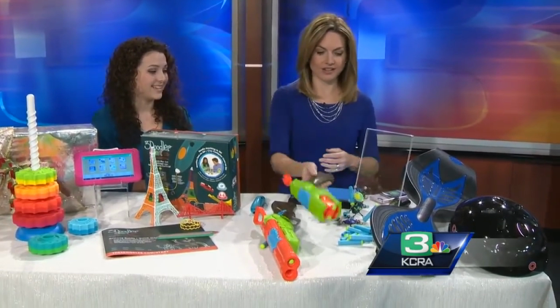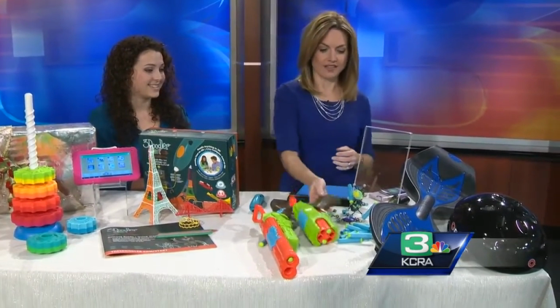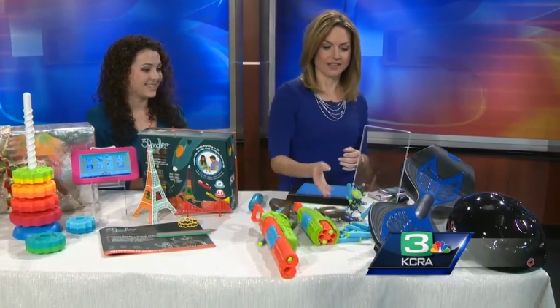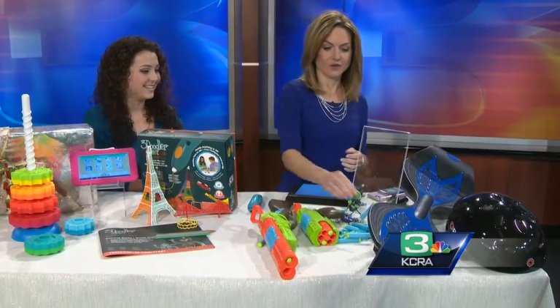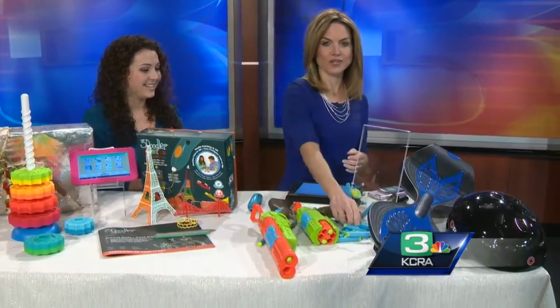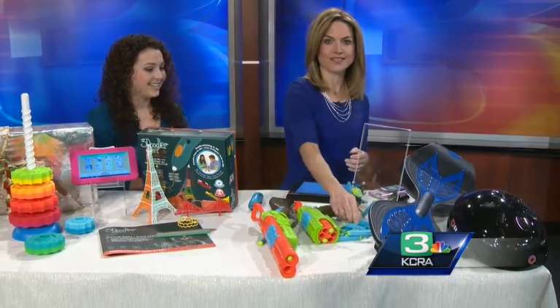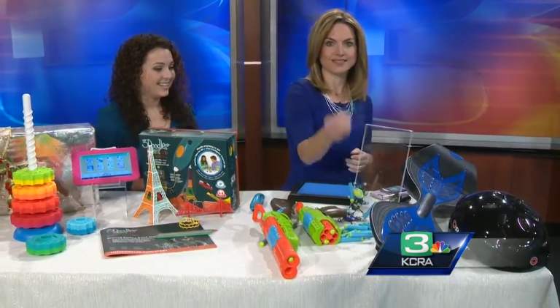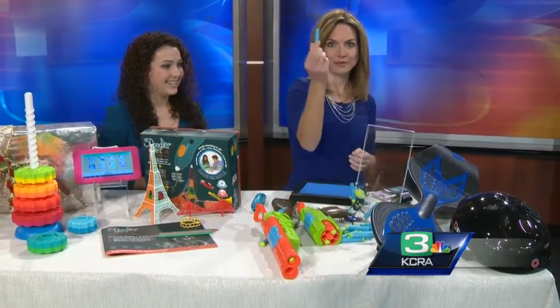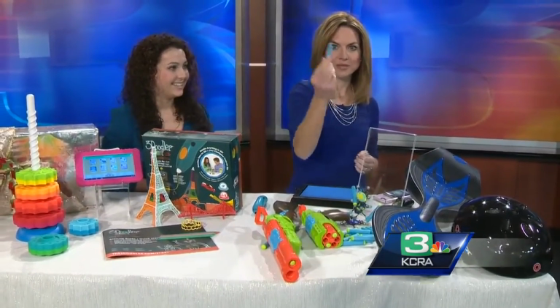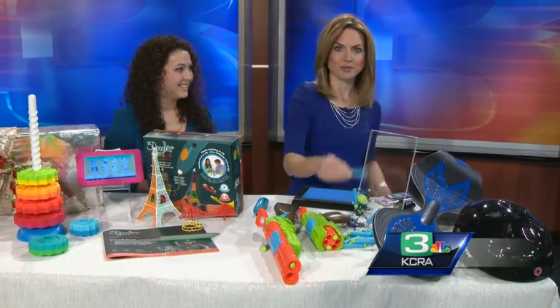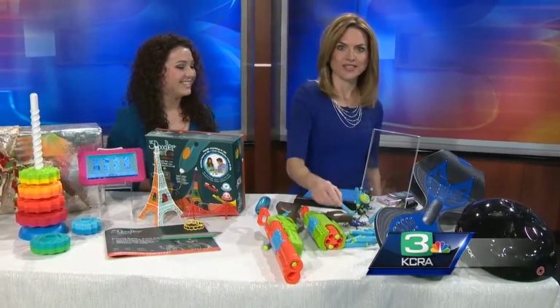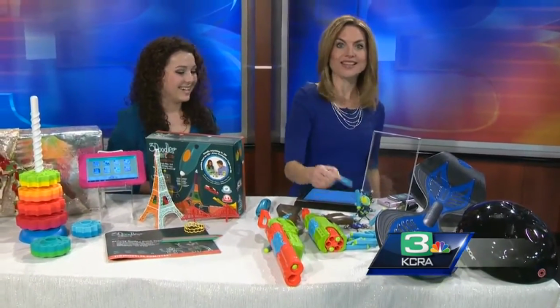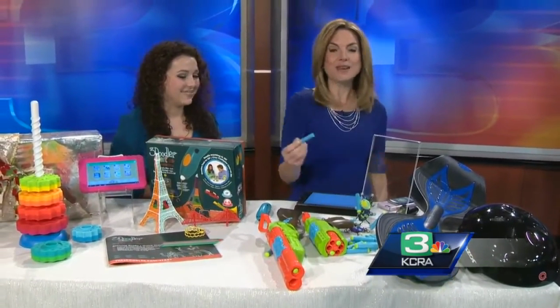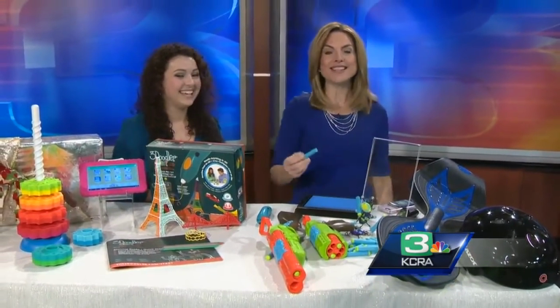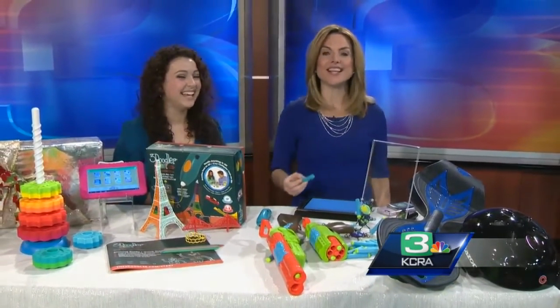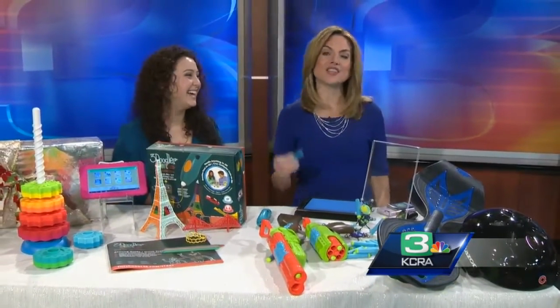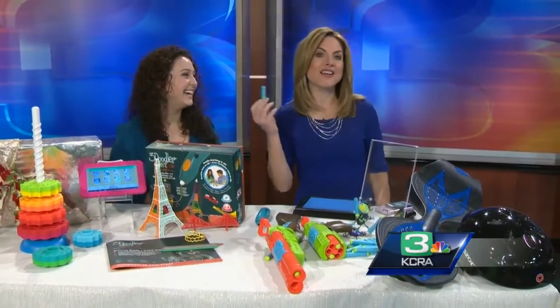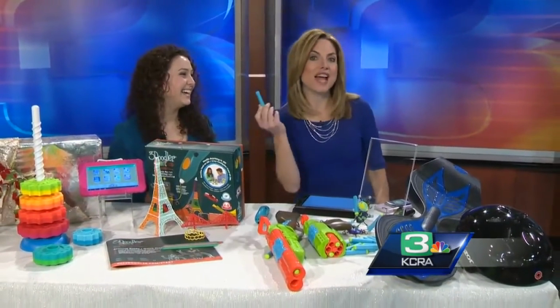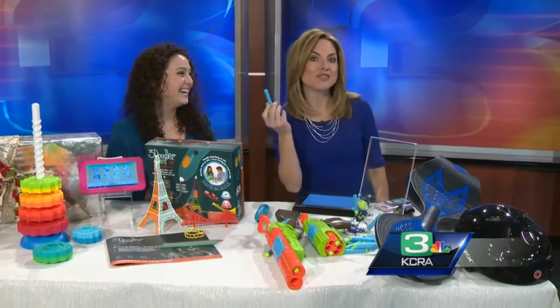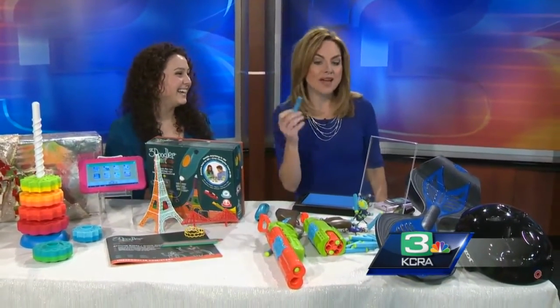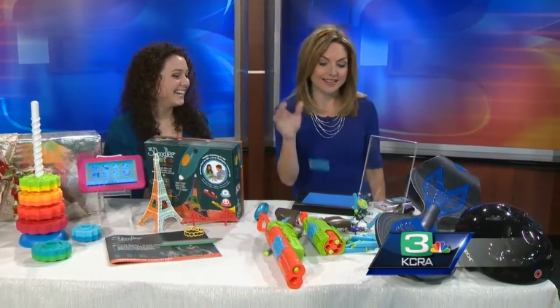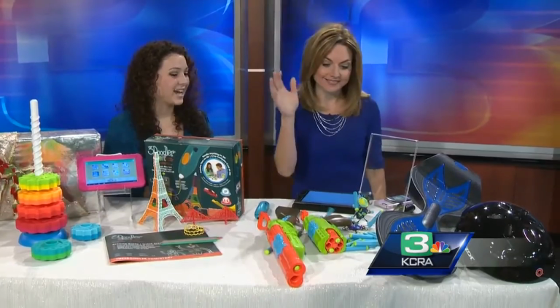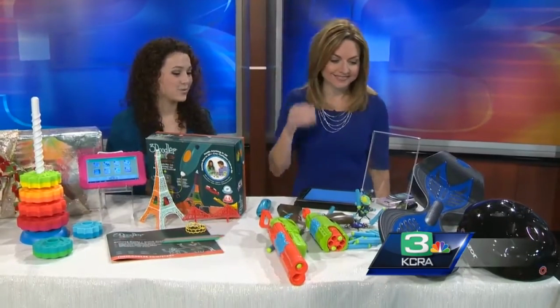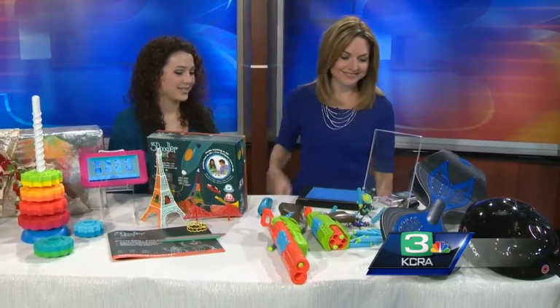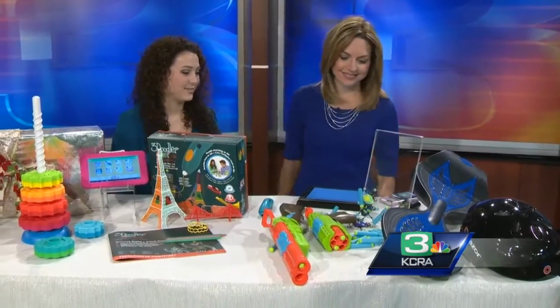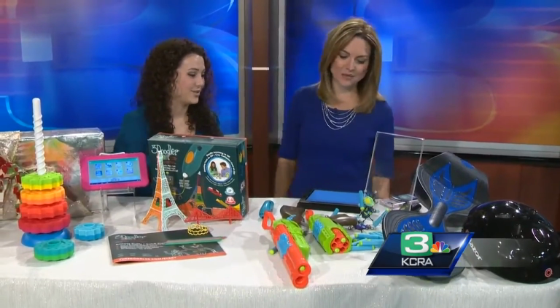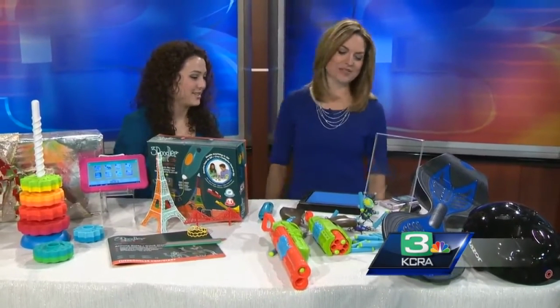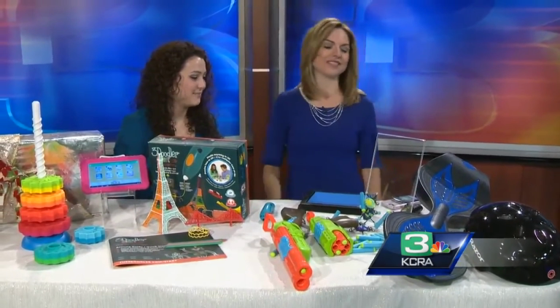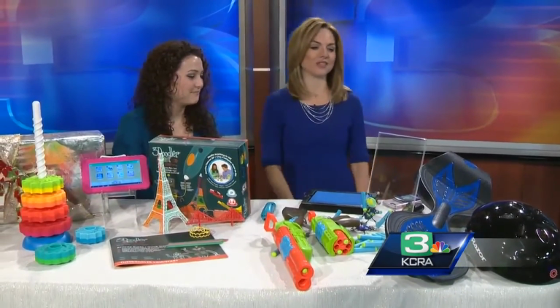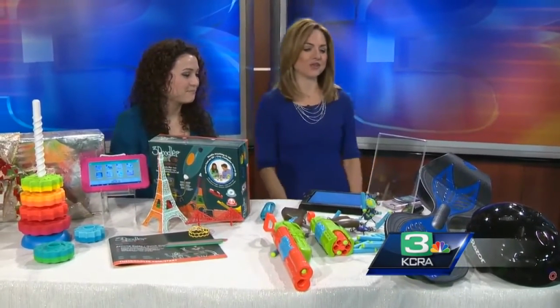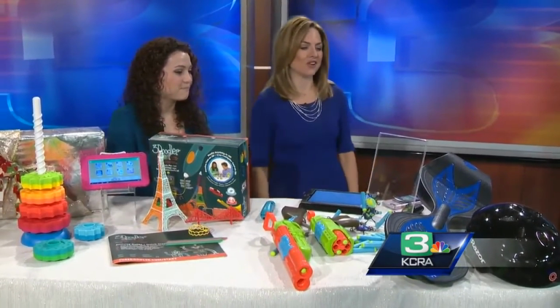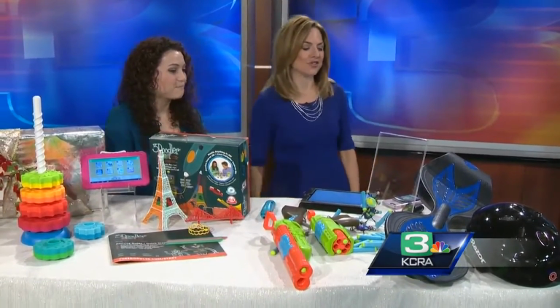And of course, replacement bullets — my son says you can never have too many. It comes with a ton, which is awesome.